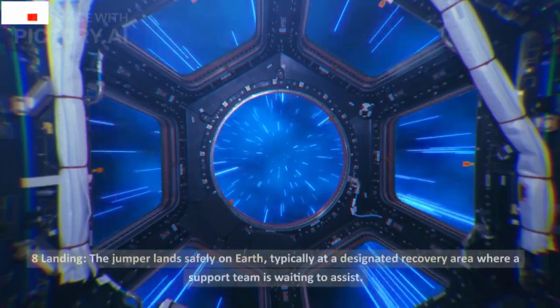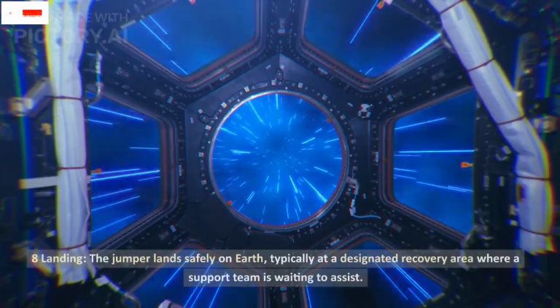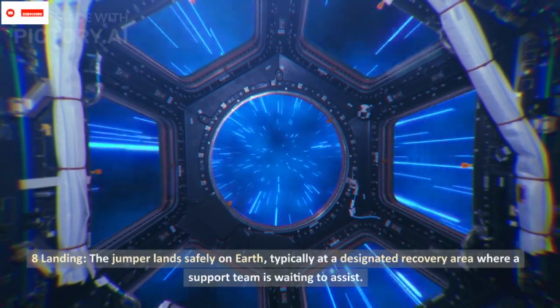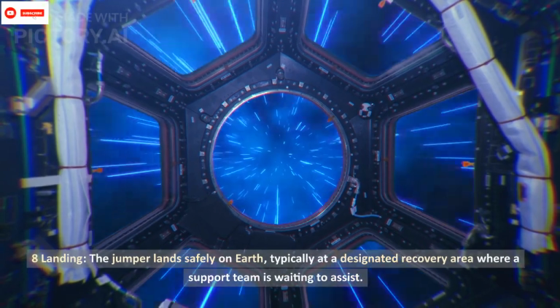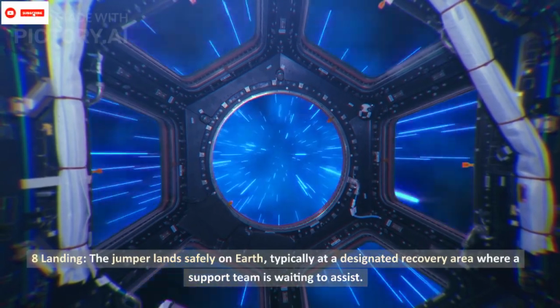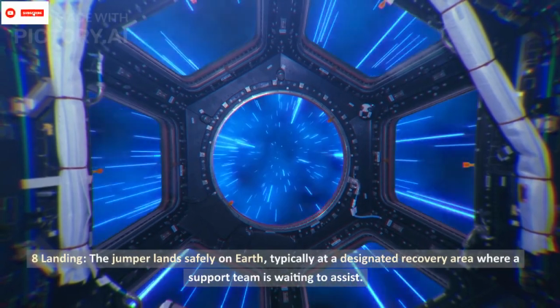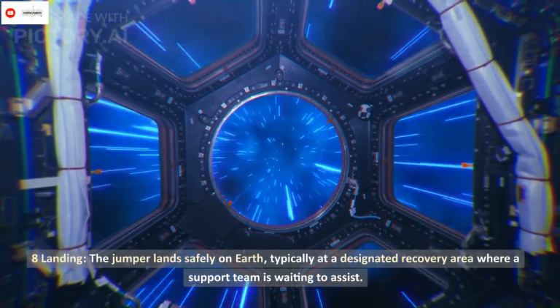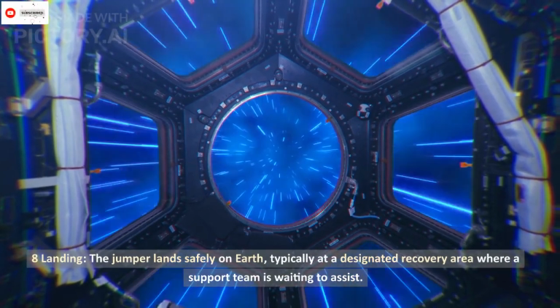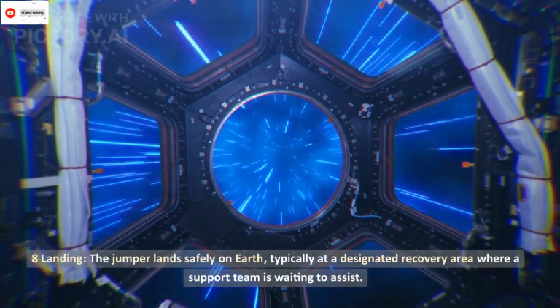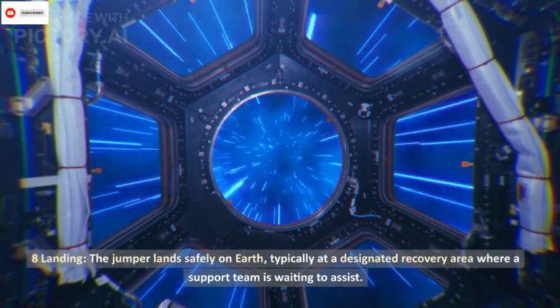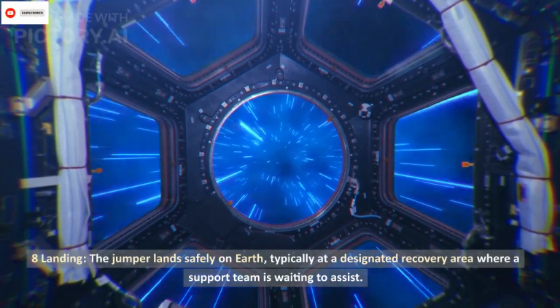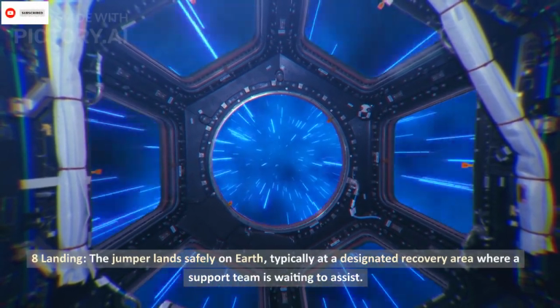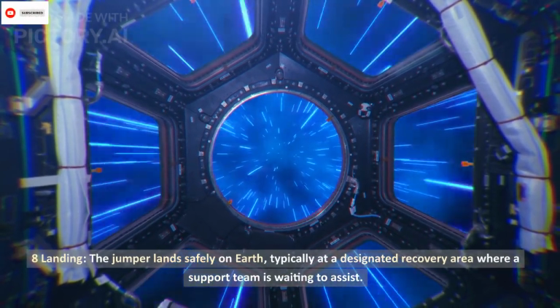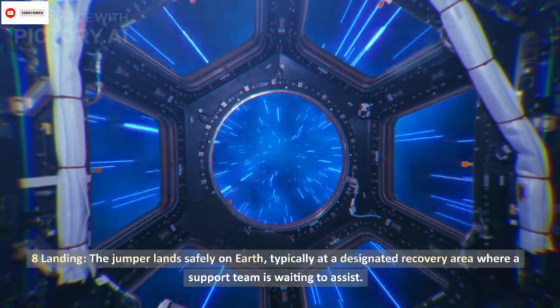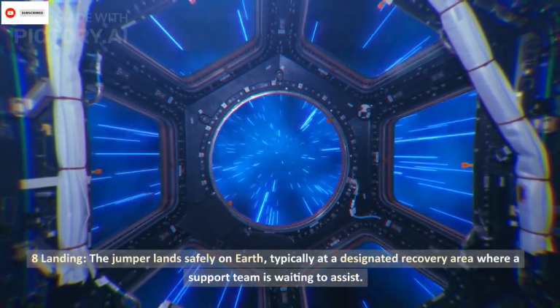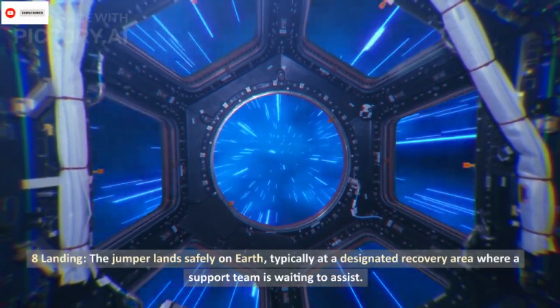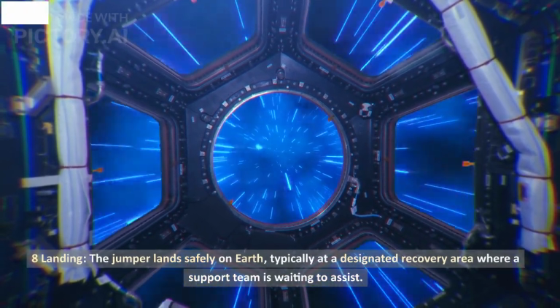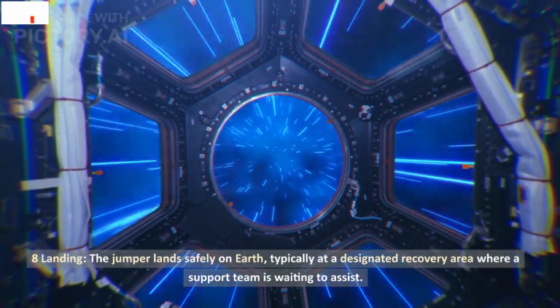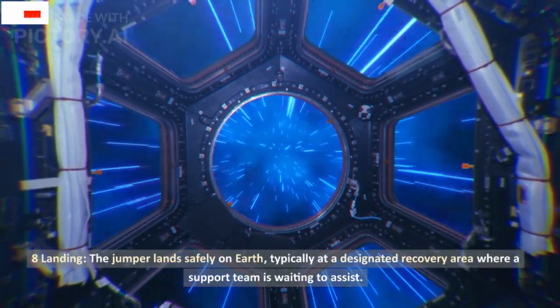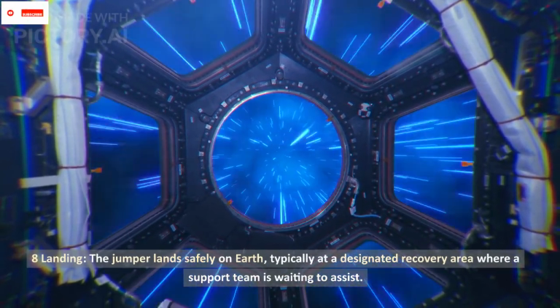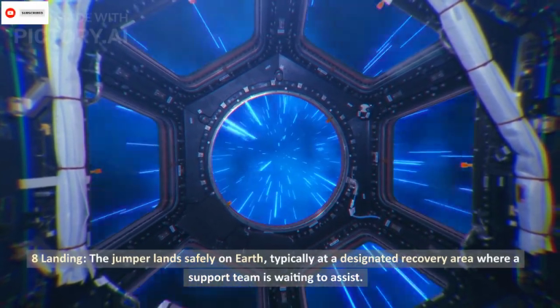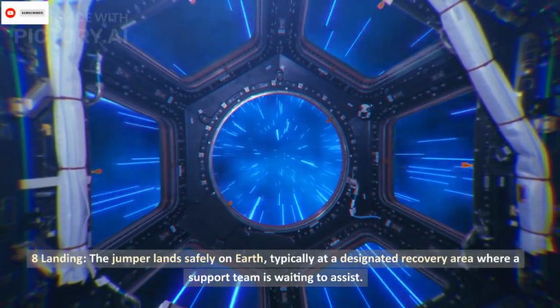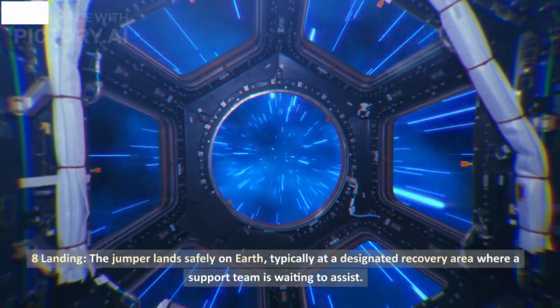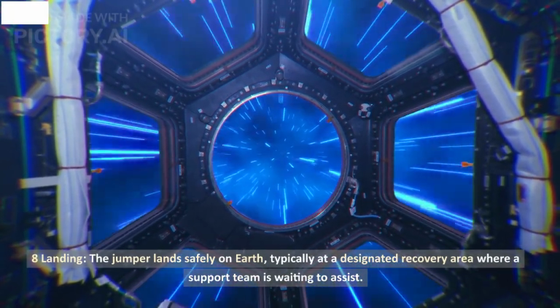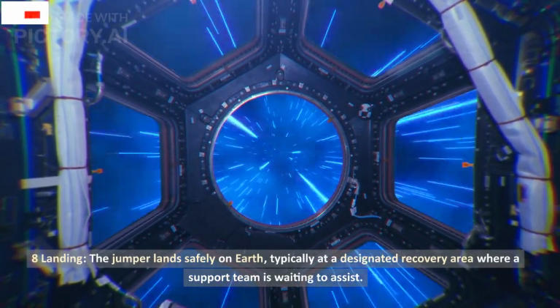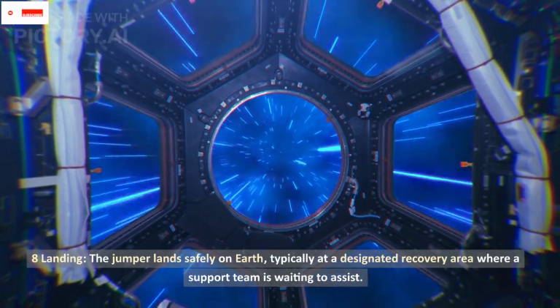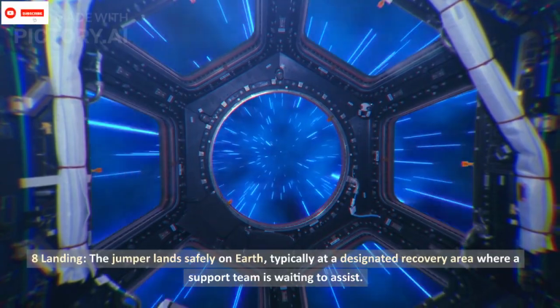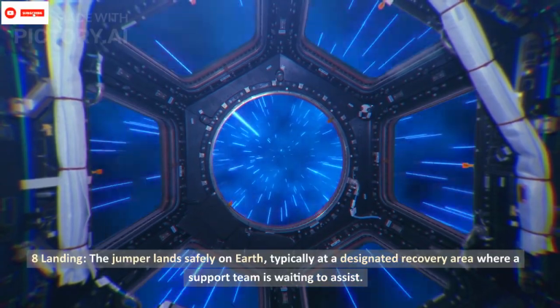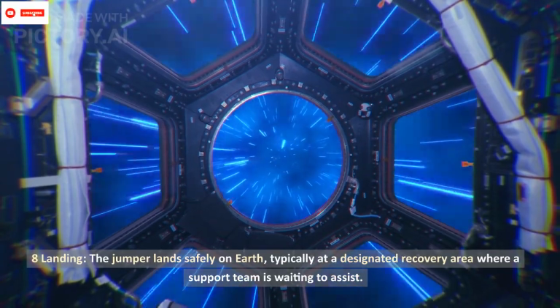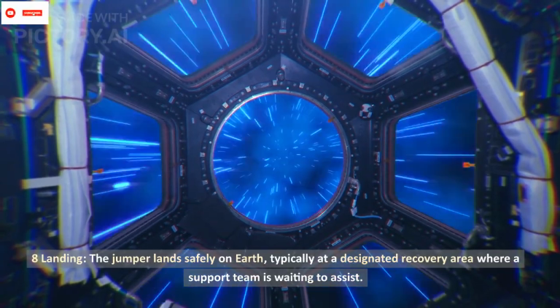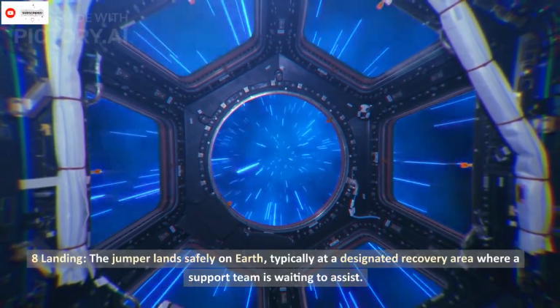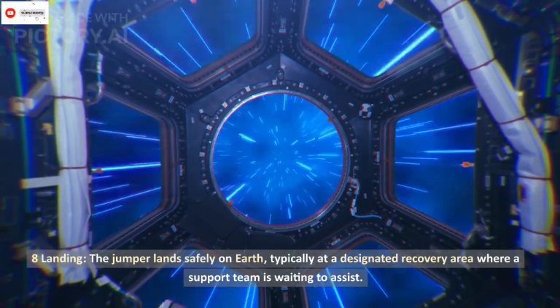Eight: landing. The jumper lands safely on Earth, typically at a designated recovery area where a support team is waiting to assist.